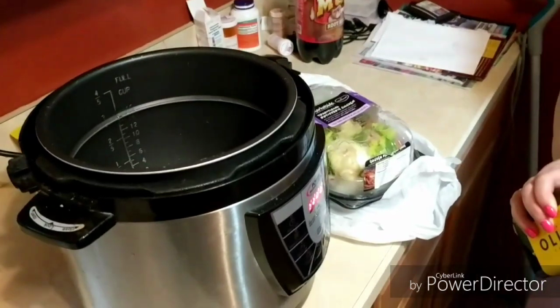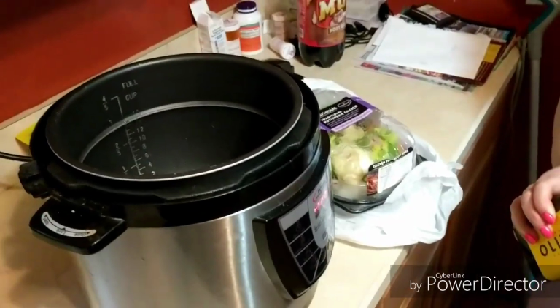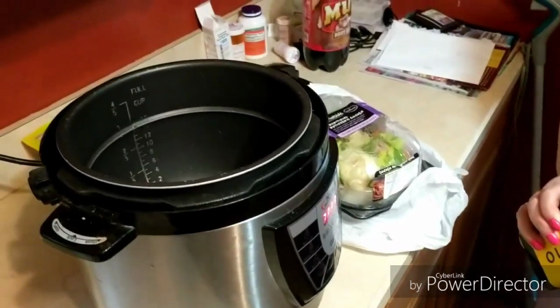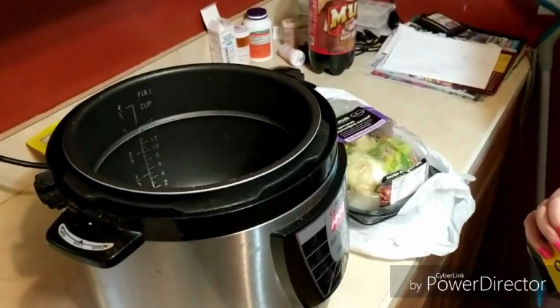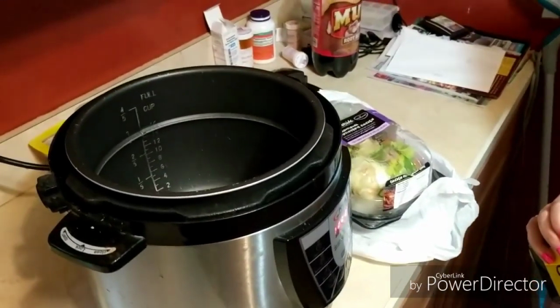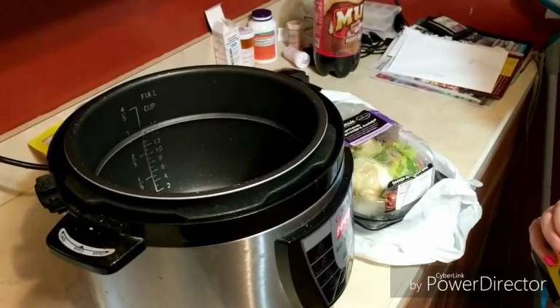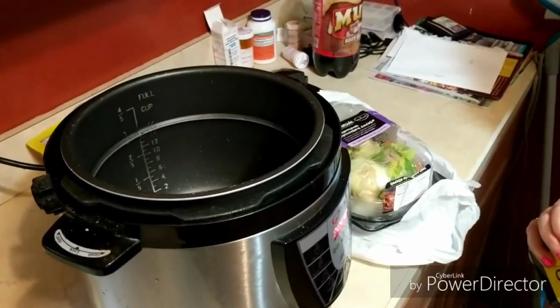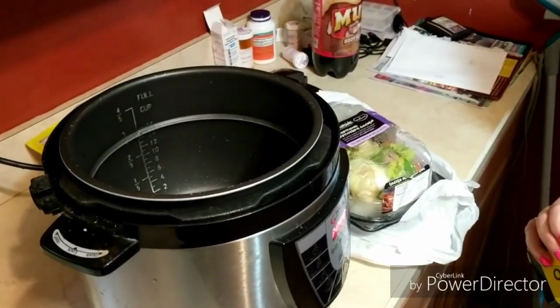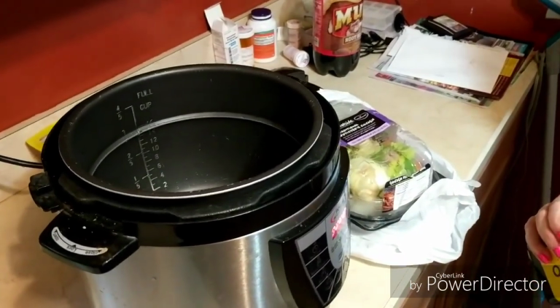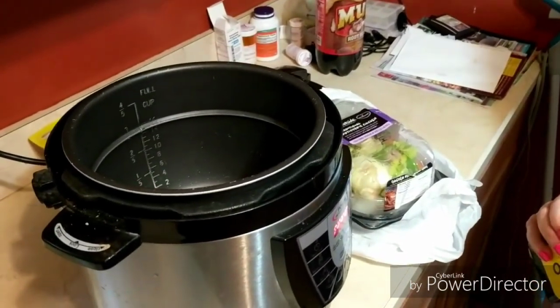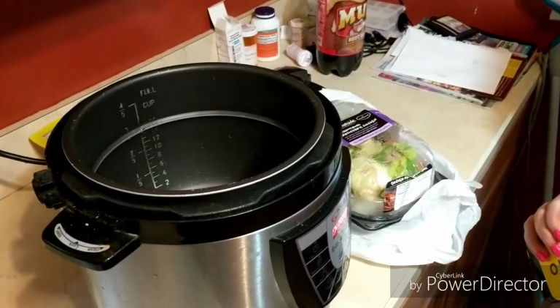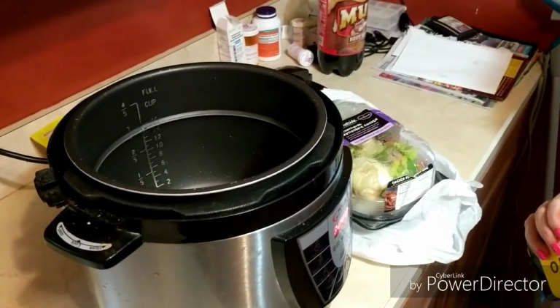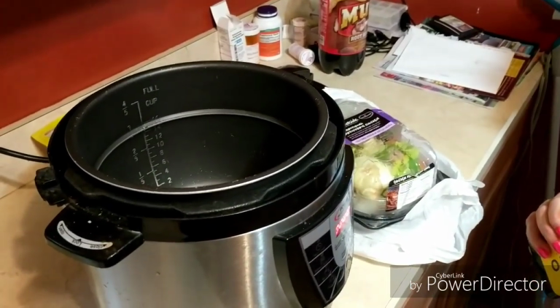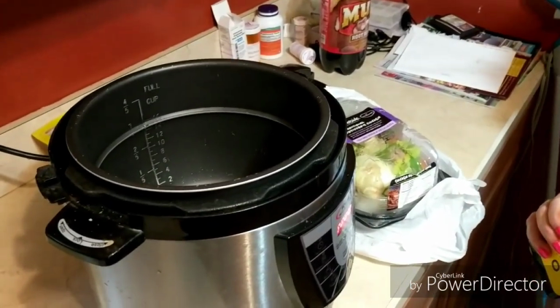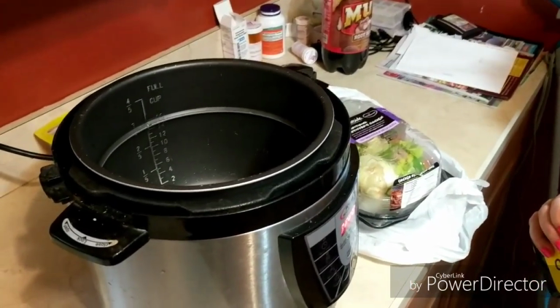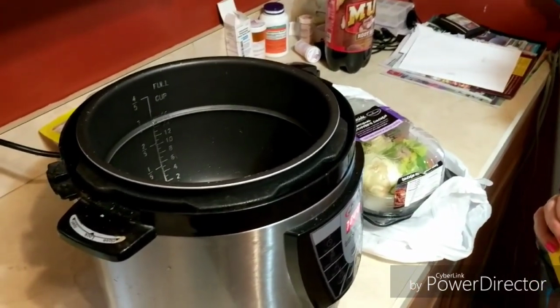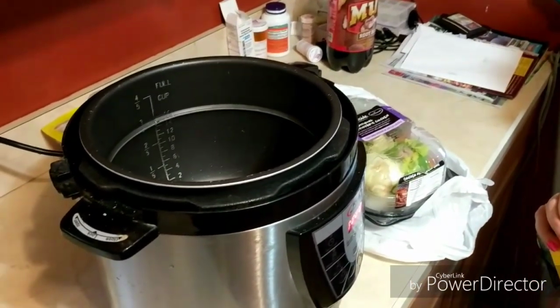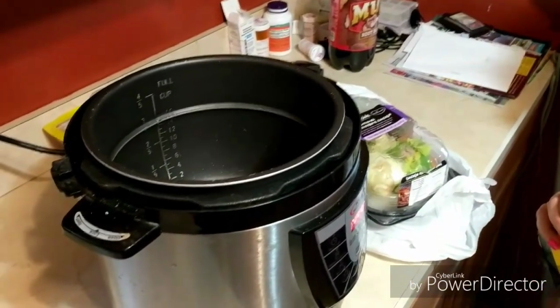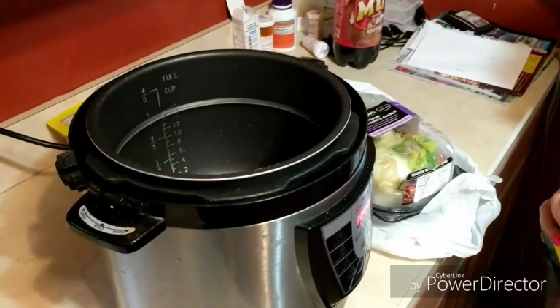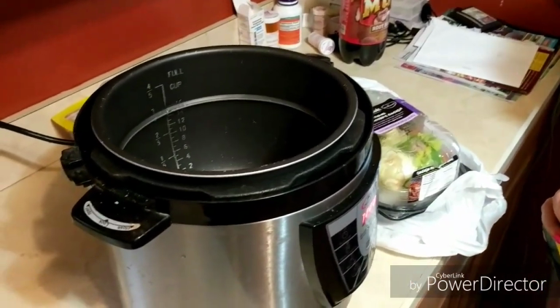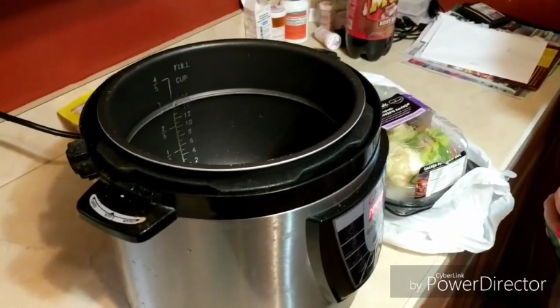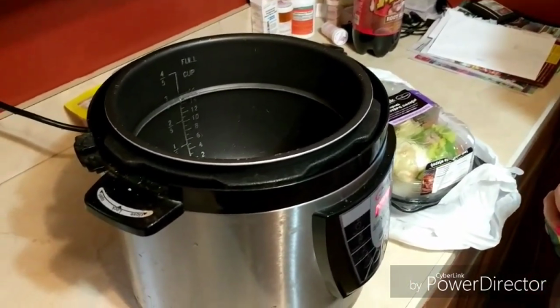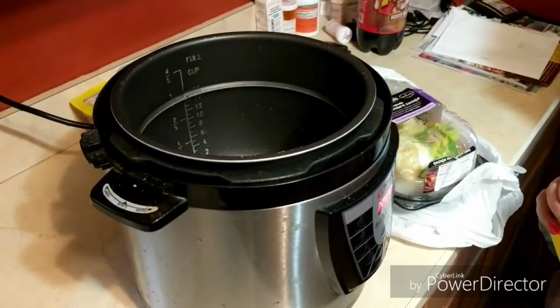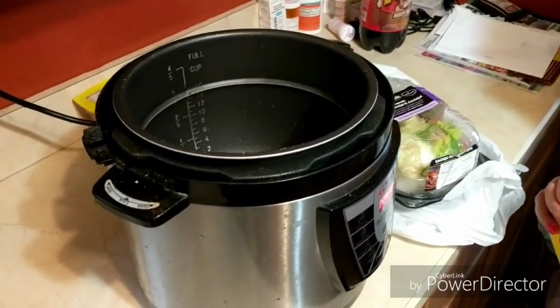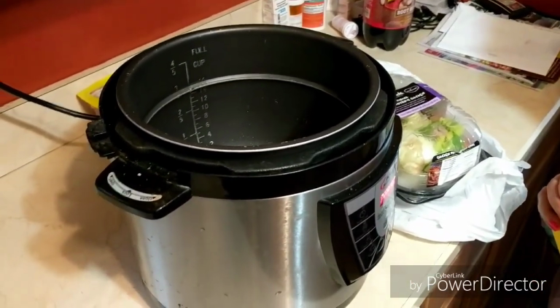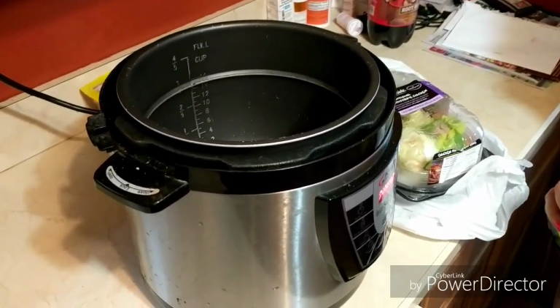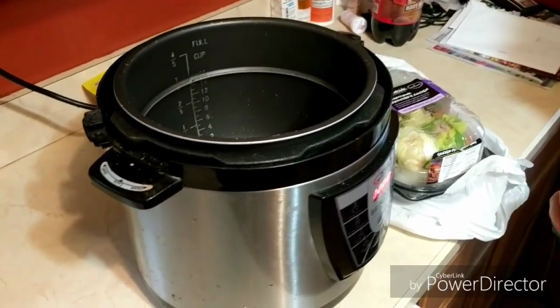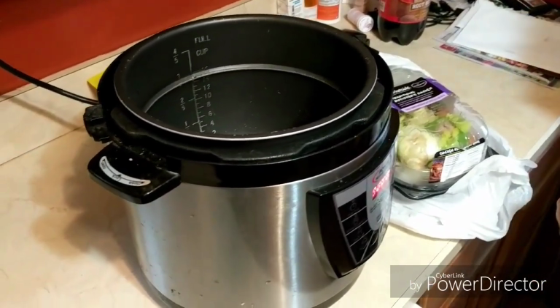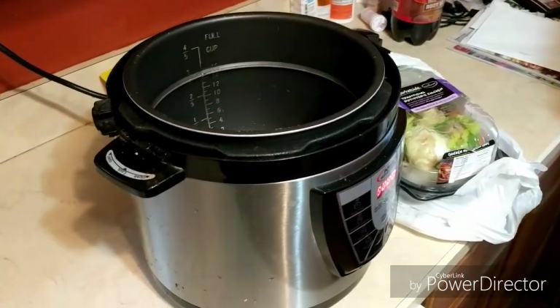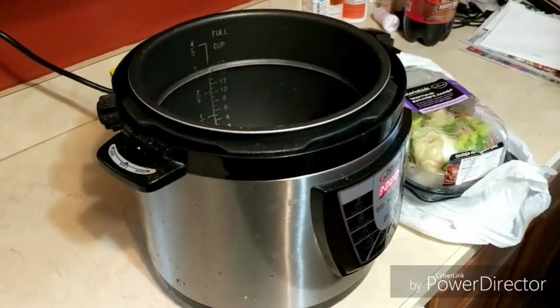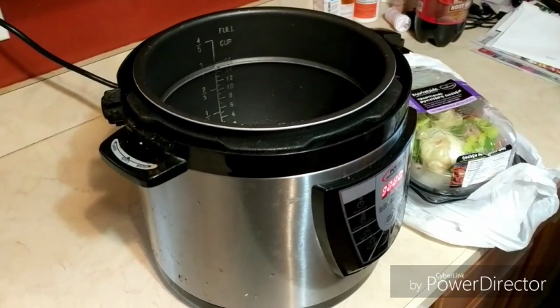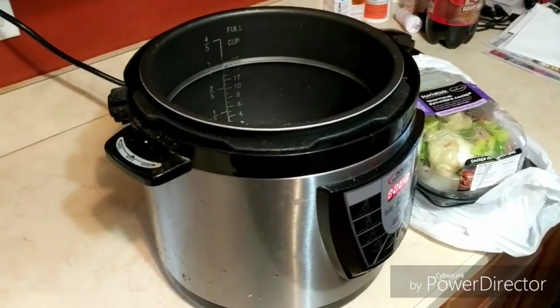Hey guys, how you doing today? It's me, Kelly. So I'm going to show you a real quick recipe for bone broth that we absolutely love.